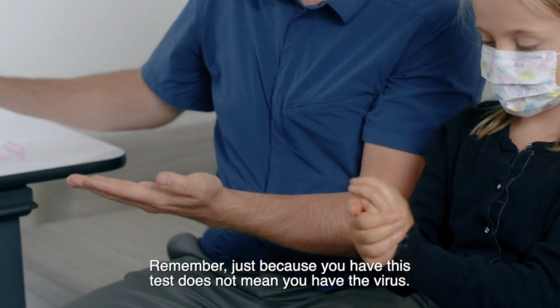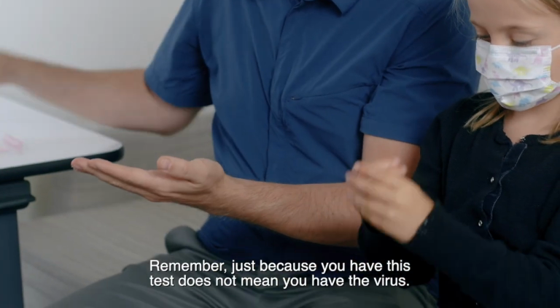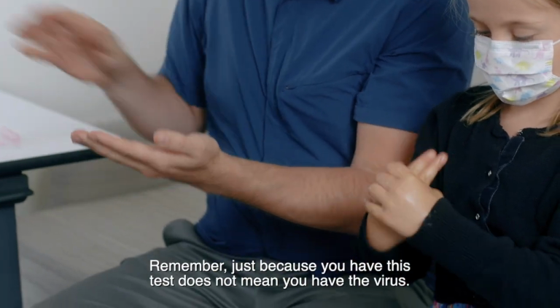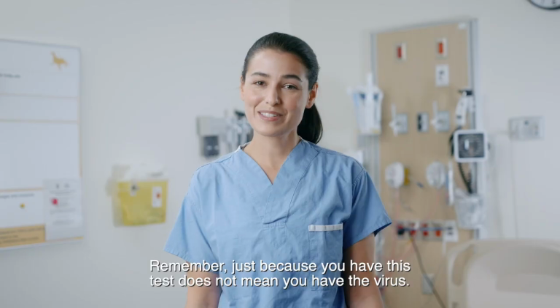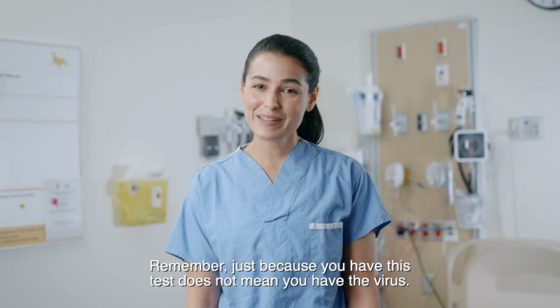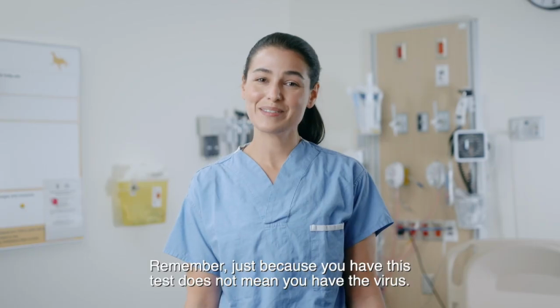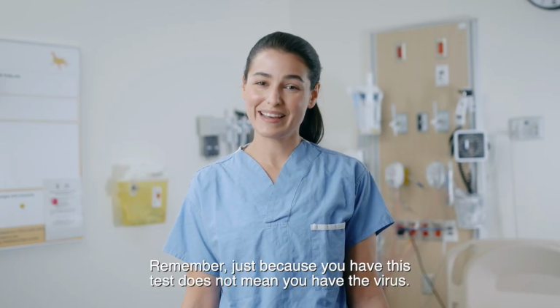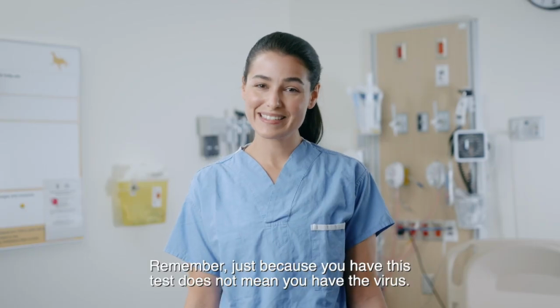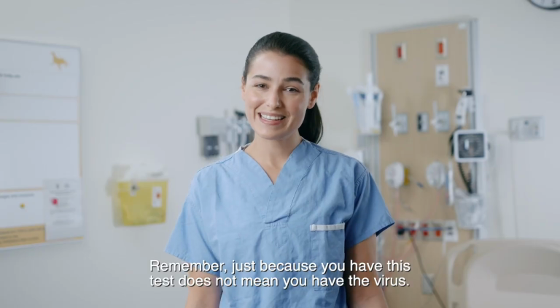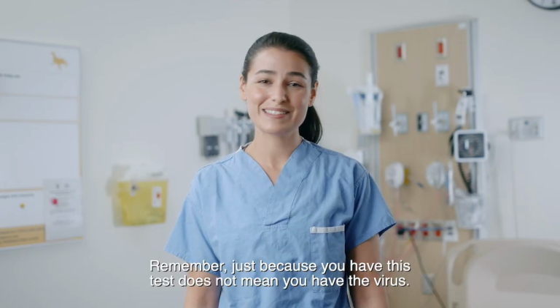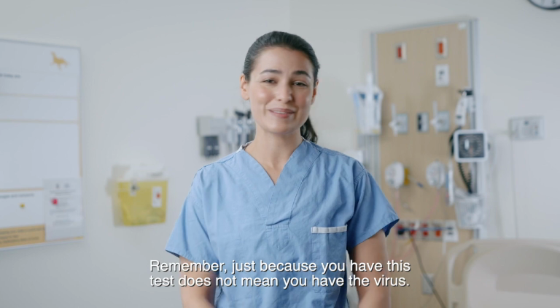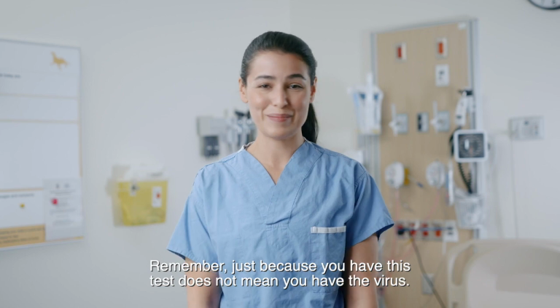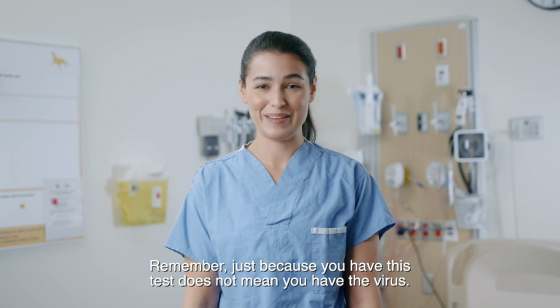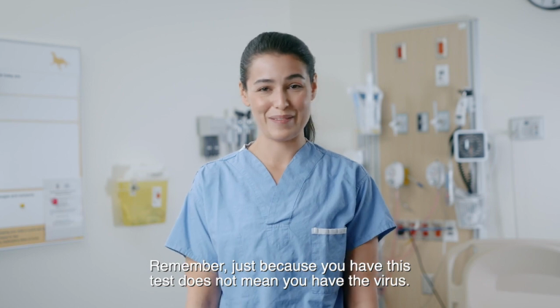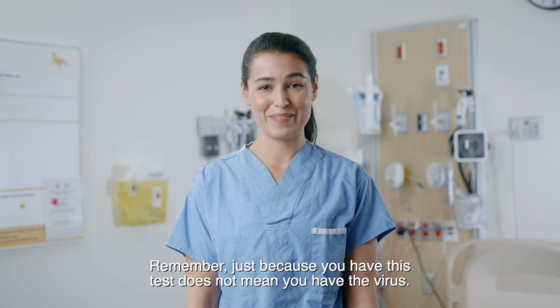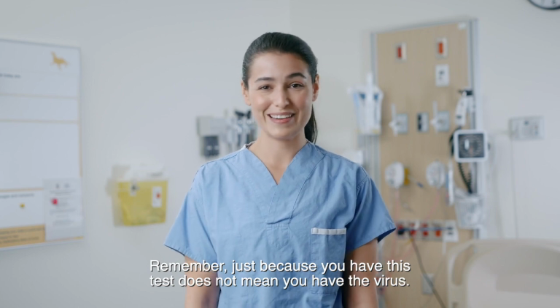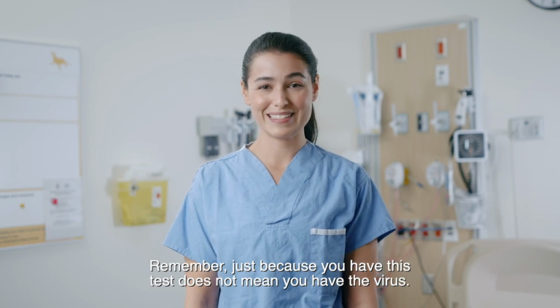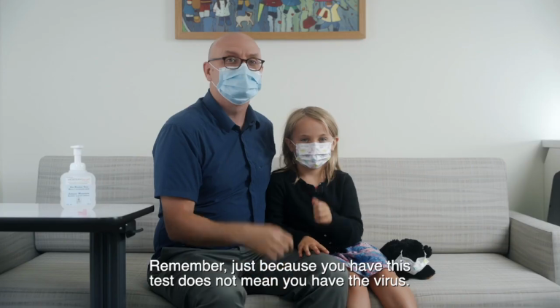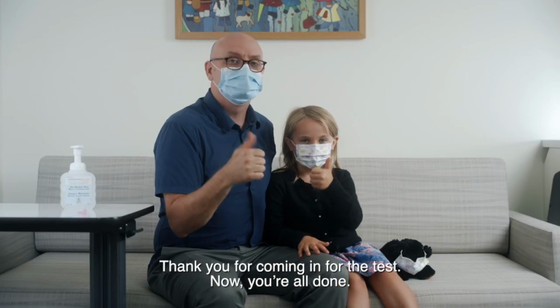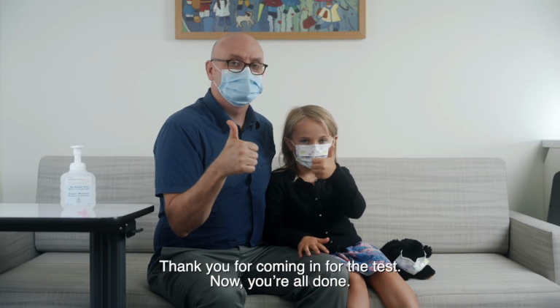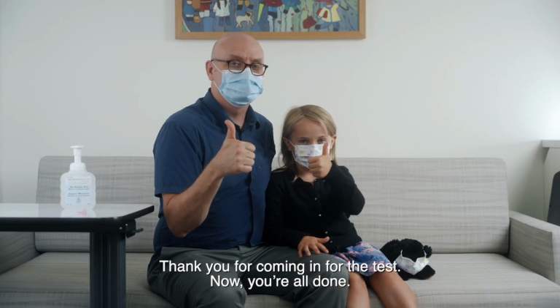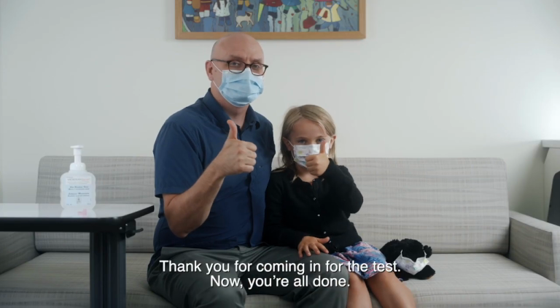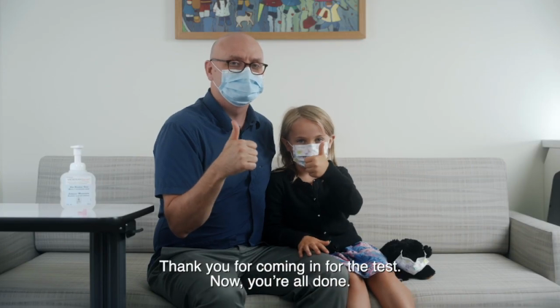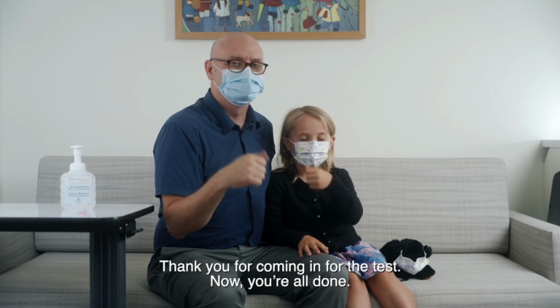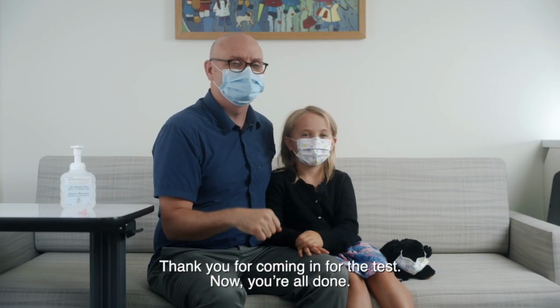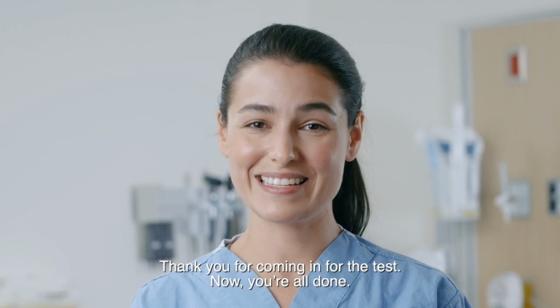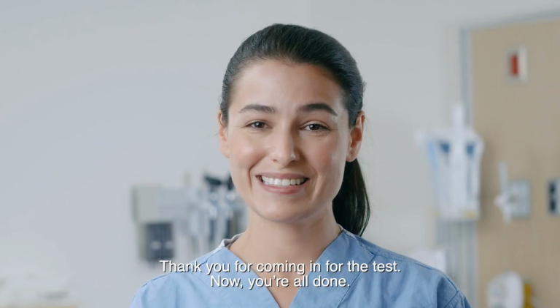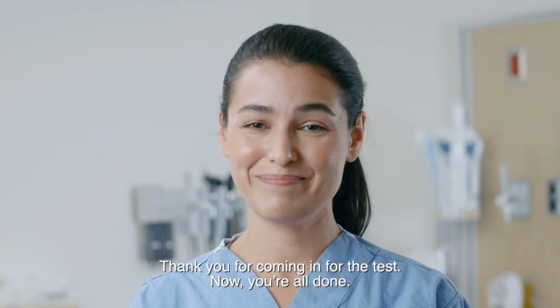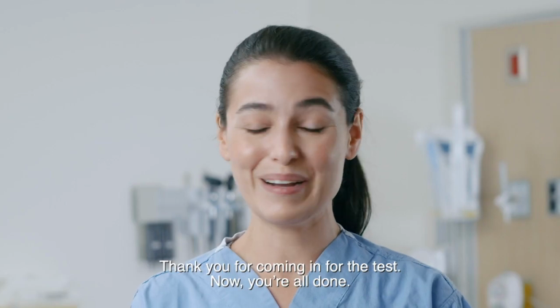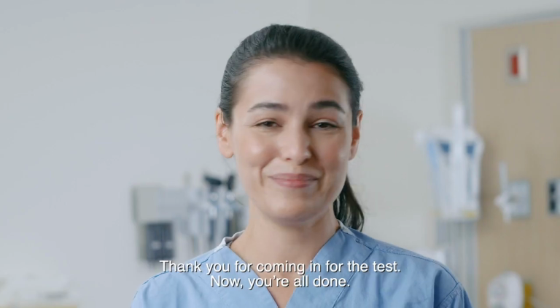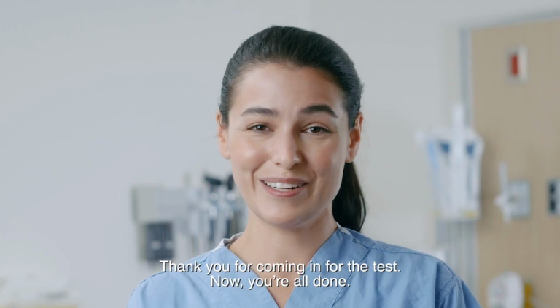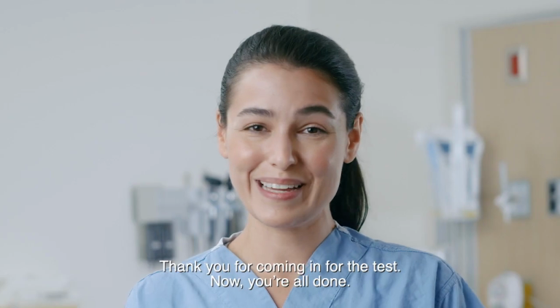Remember, just because you had this test does not mean you have the virus. Thank you for coming in for the test. Now, you're all done.